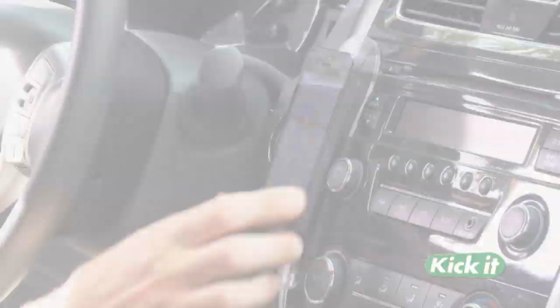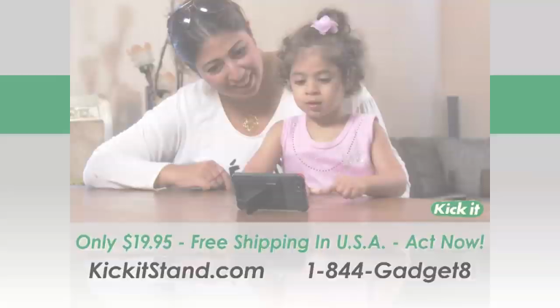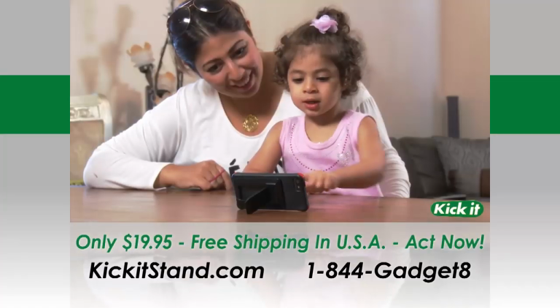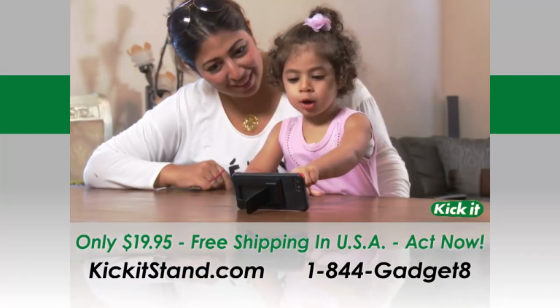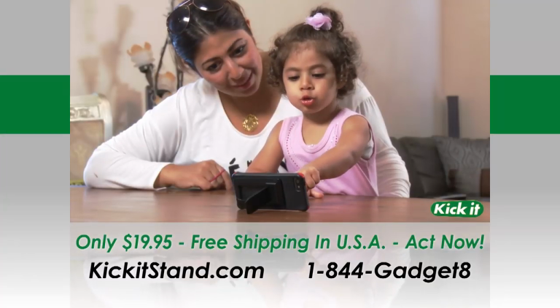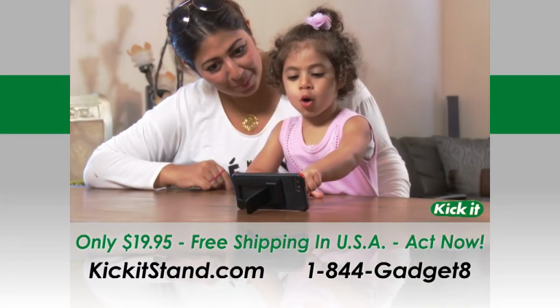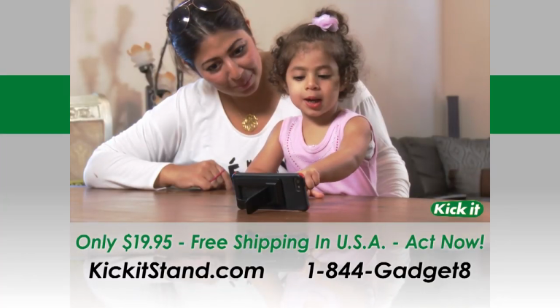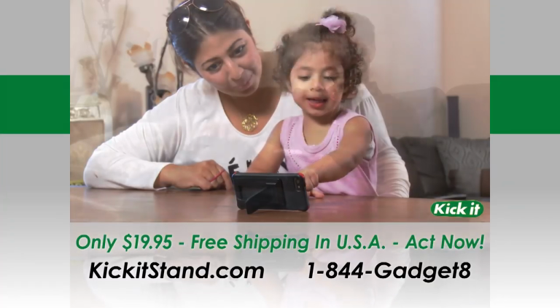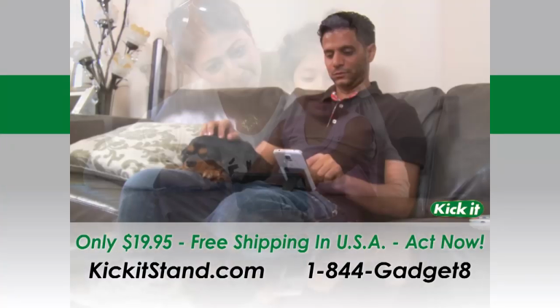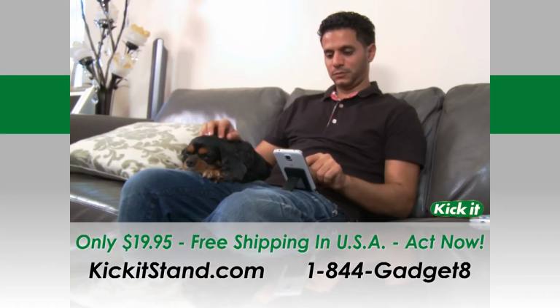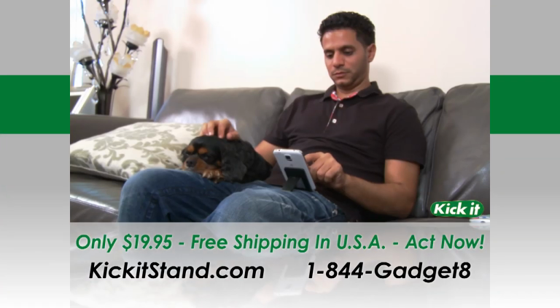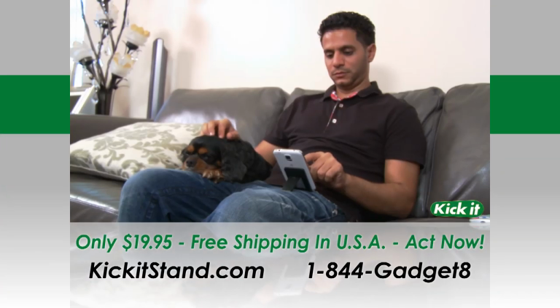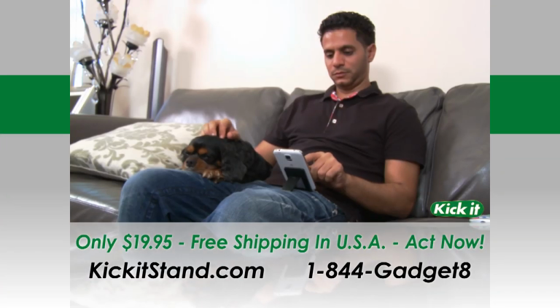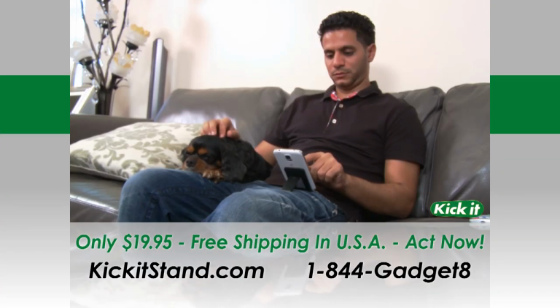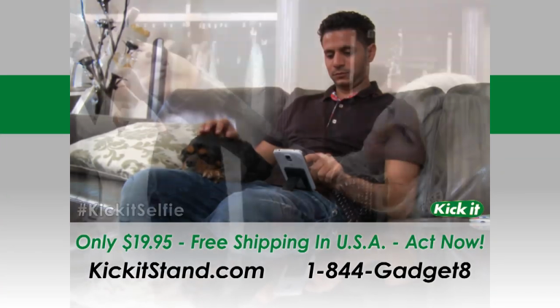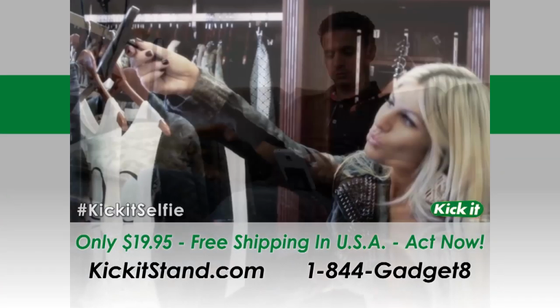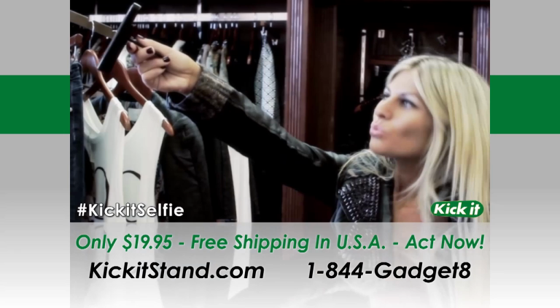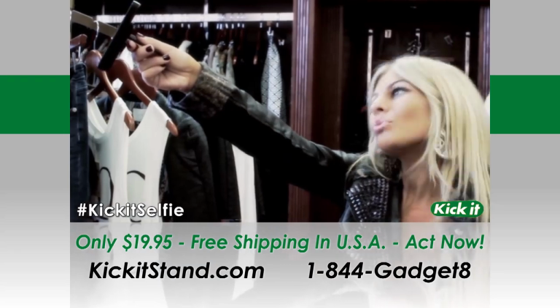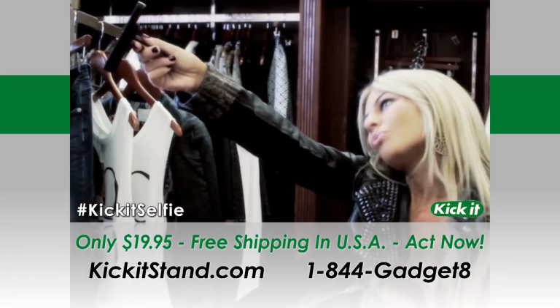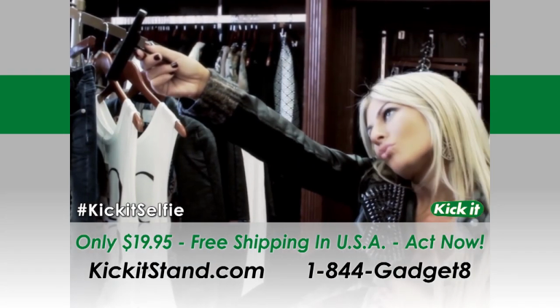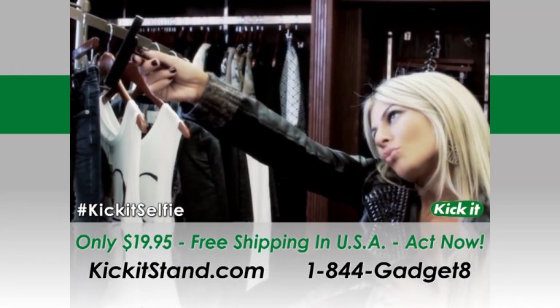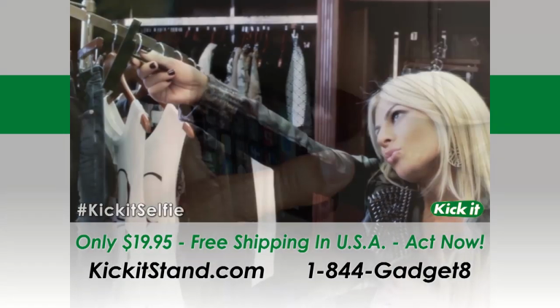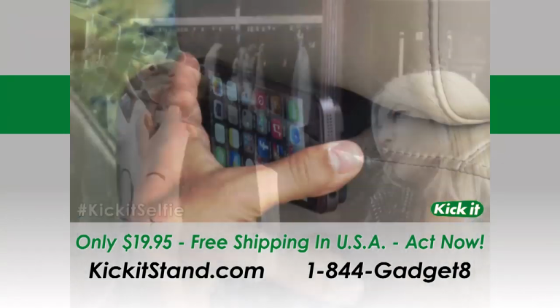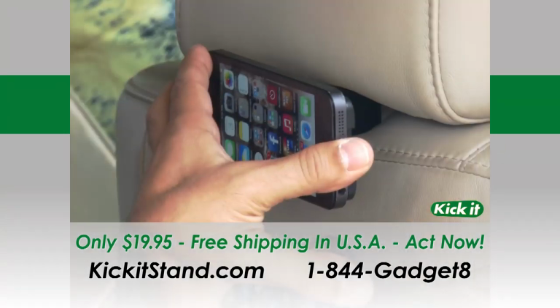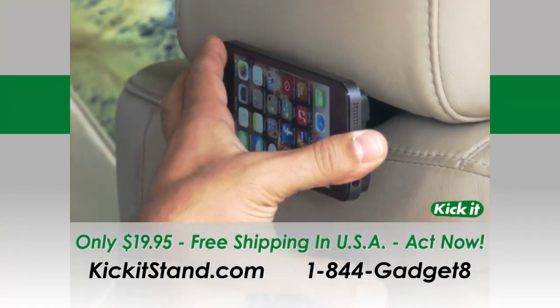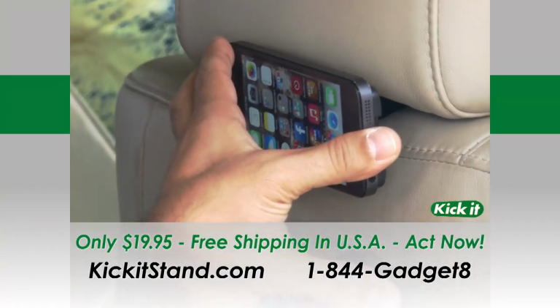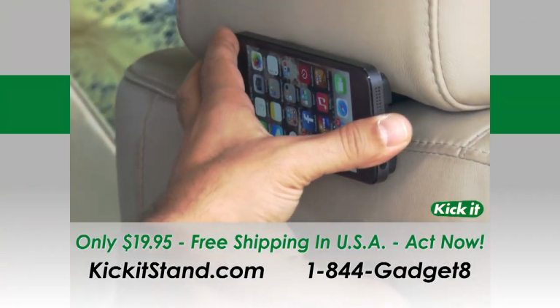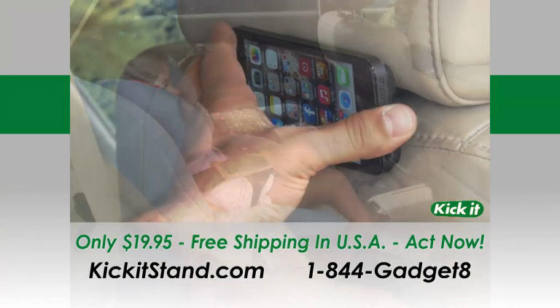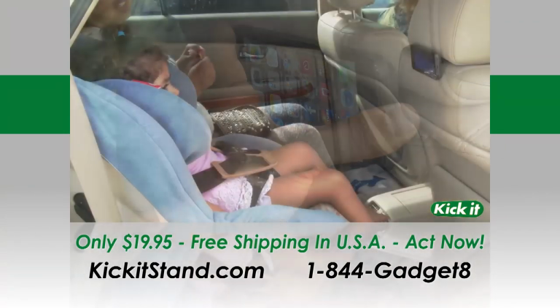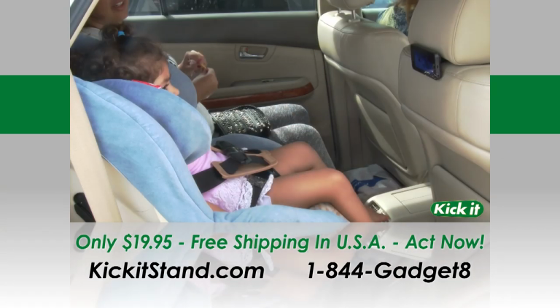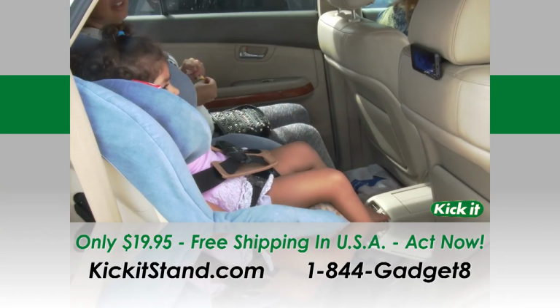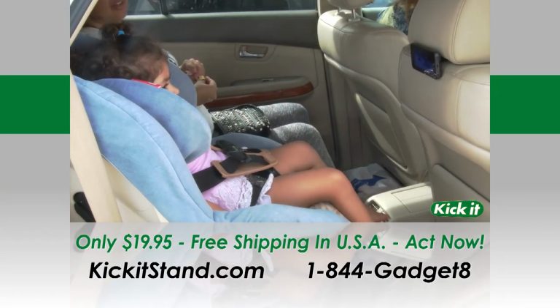To order the only kickstand for your phone with a lifetime guarantee, go to KickItStand.com today.